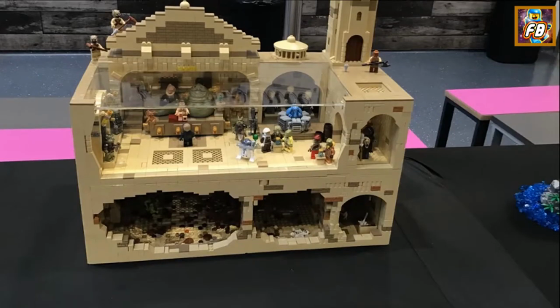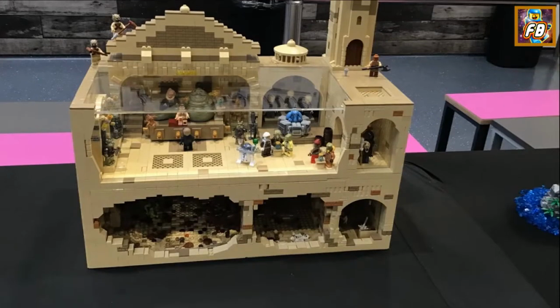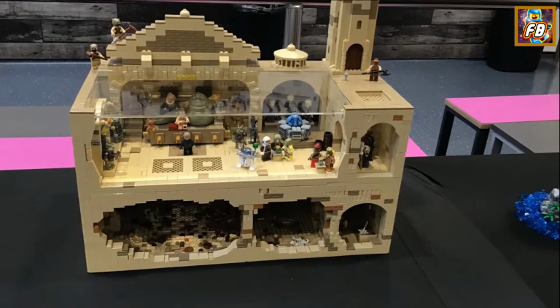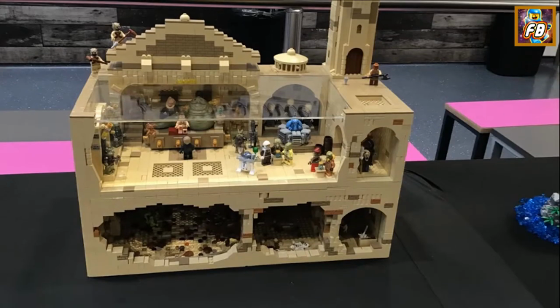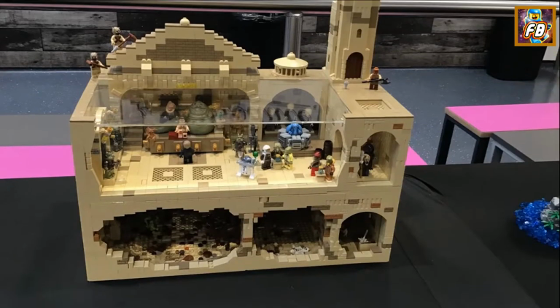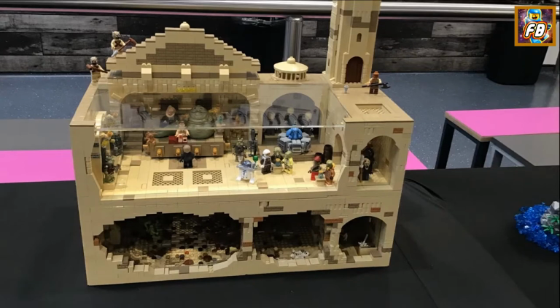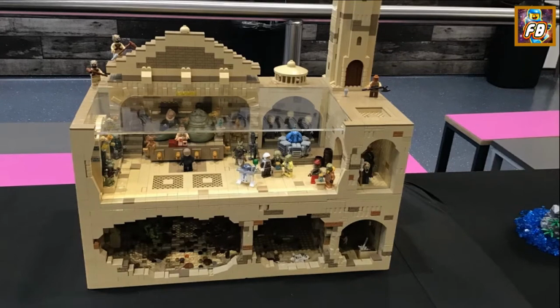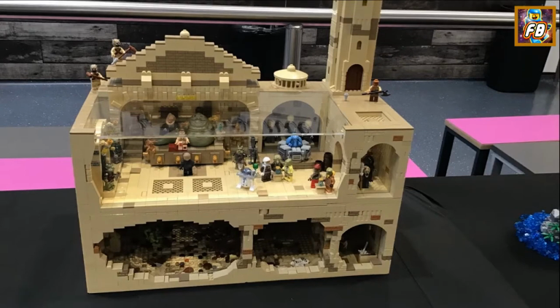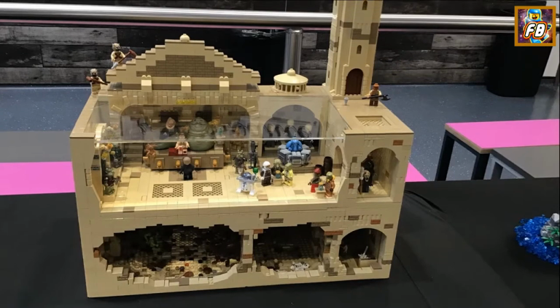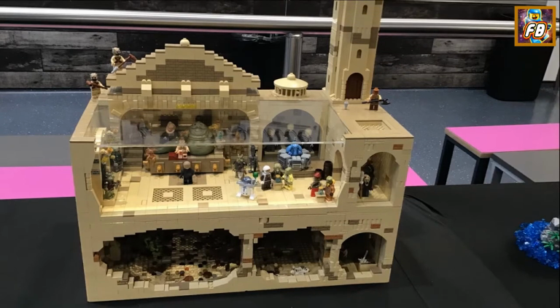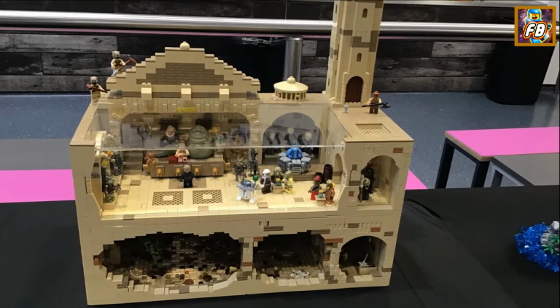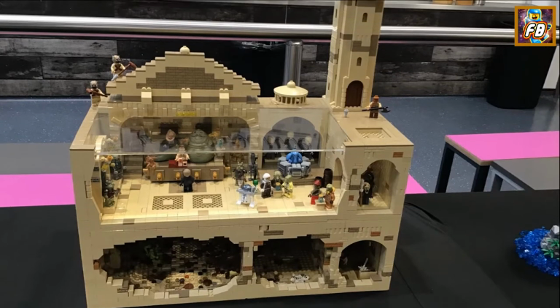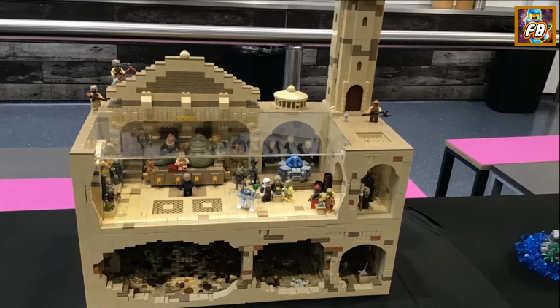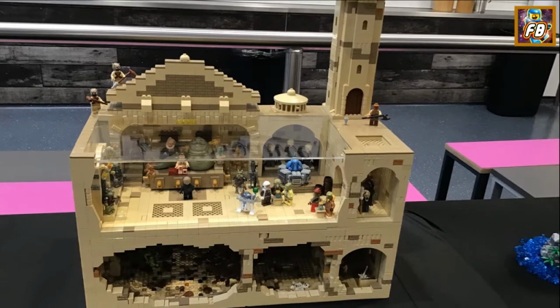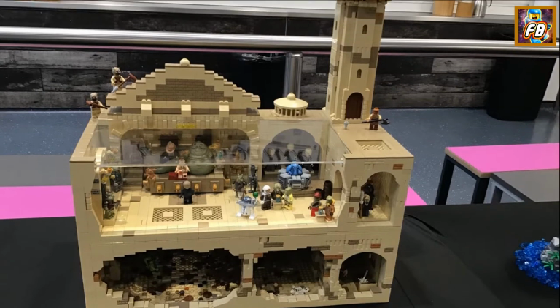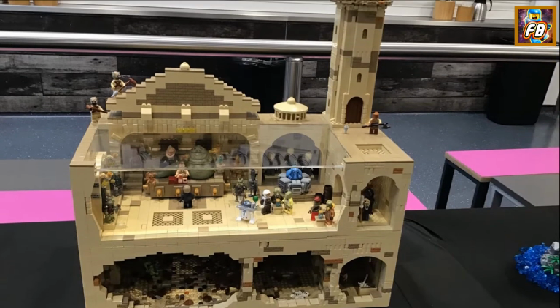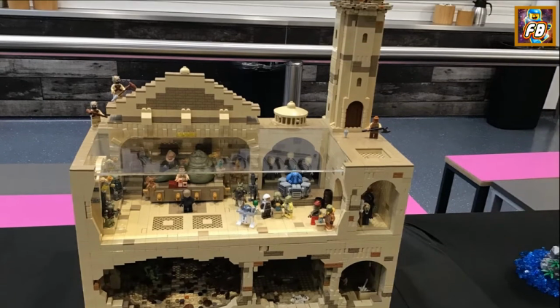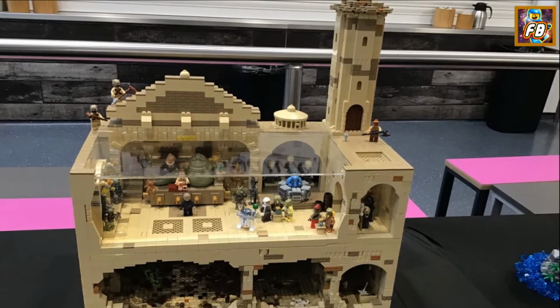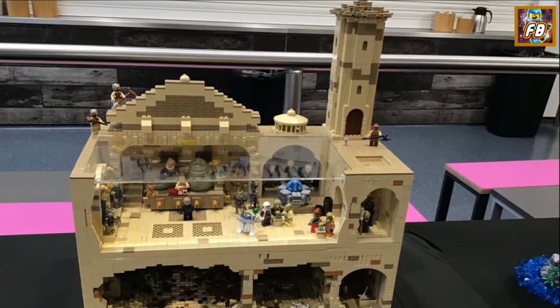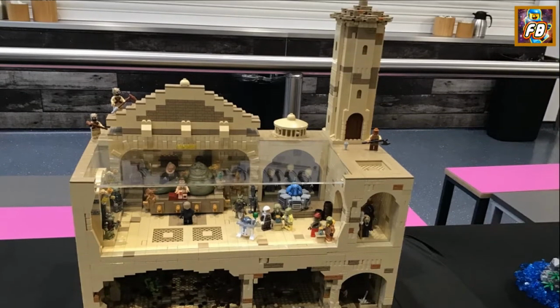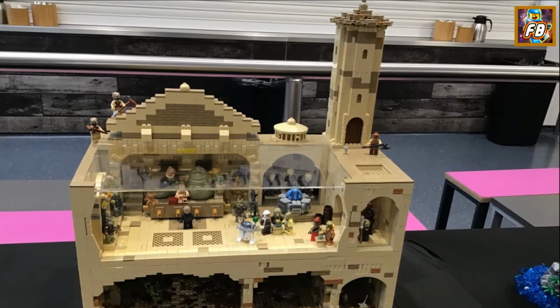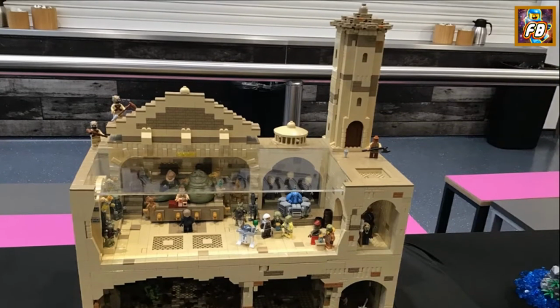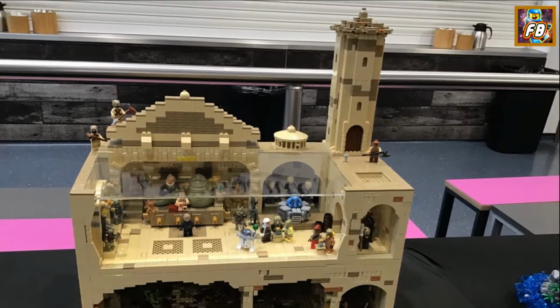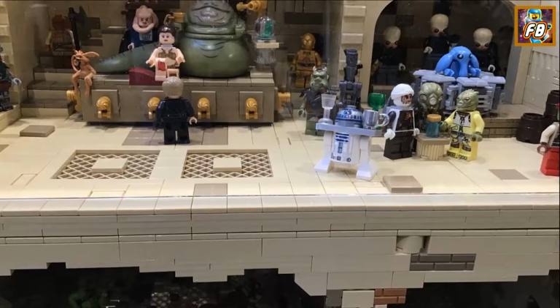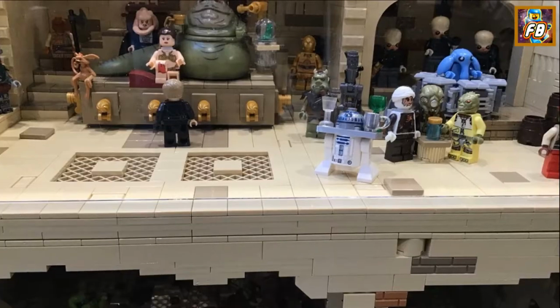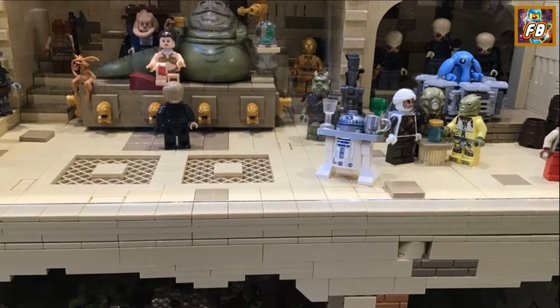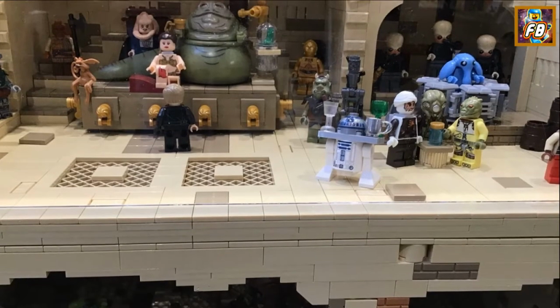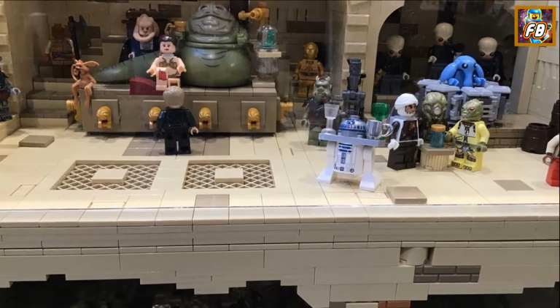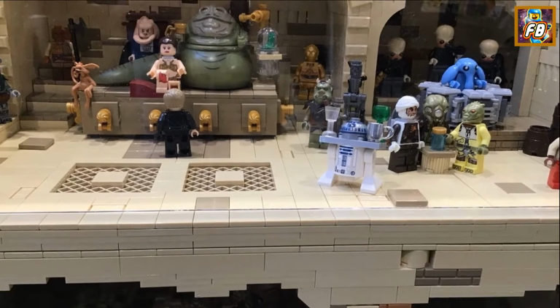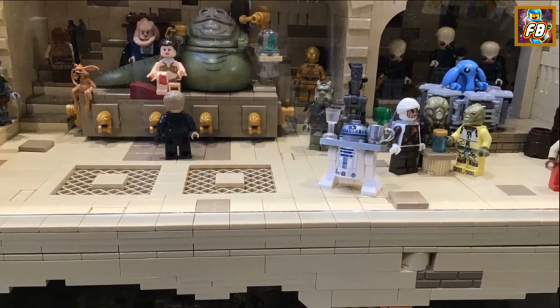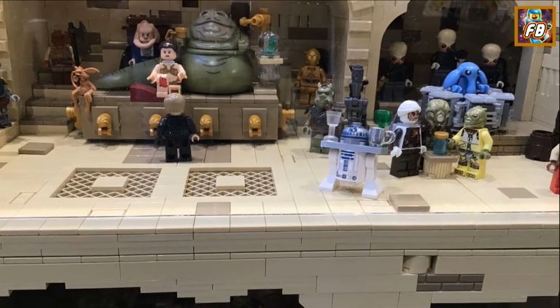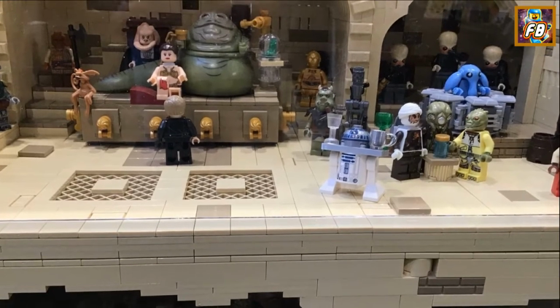Jabba's Palace — I know it's Jabba's Palace, not Boba Fett's Palace. Because it's got Jabba in it, look.